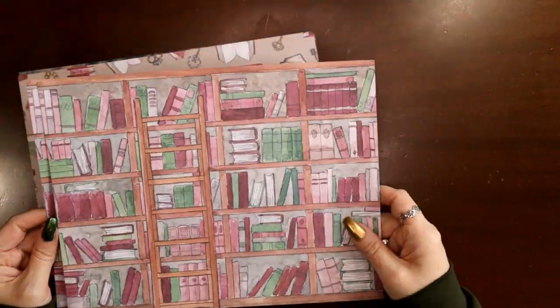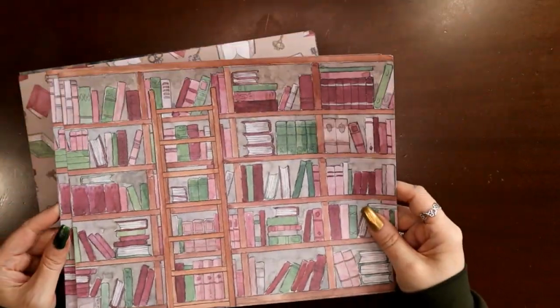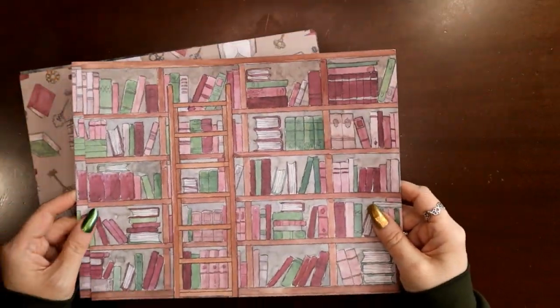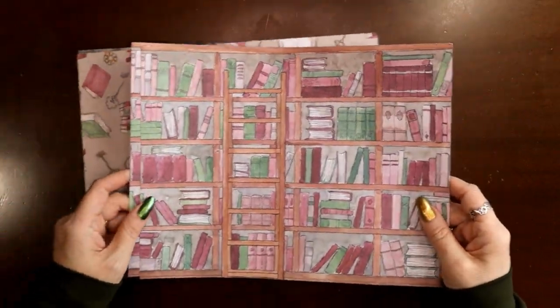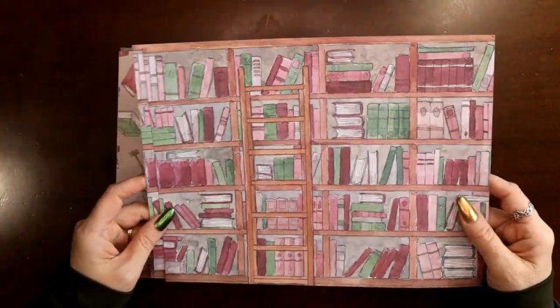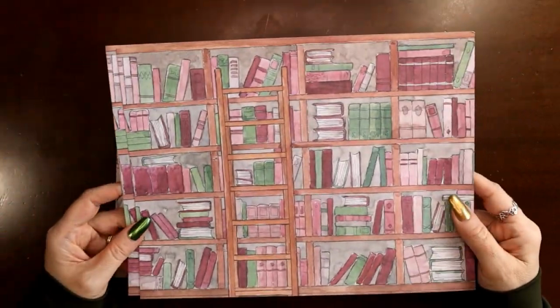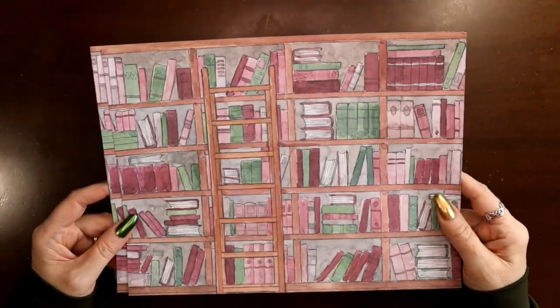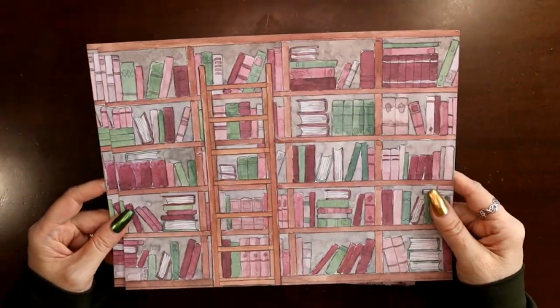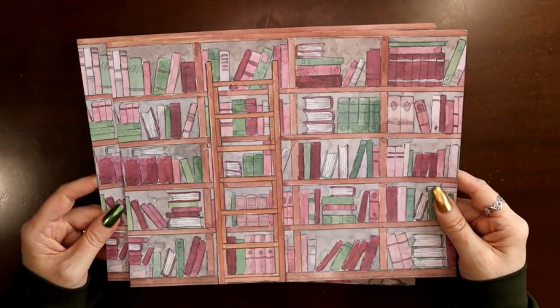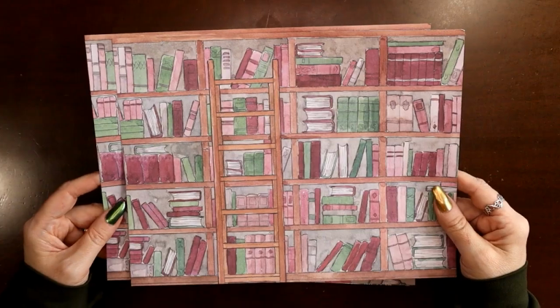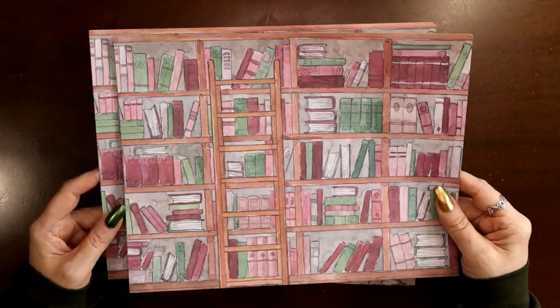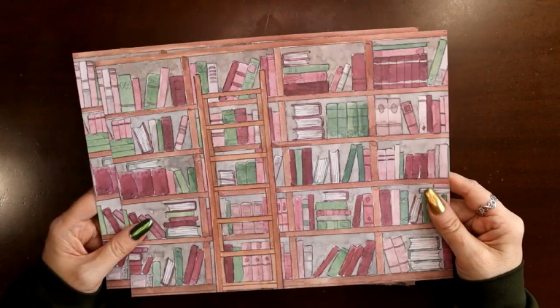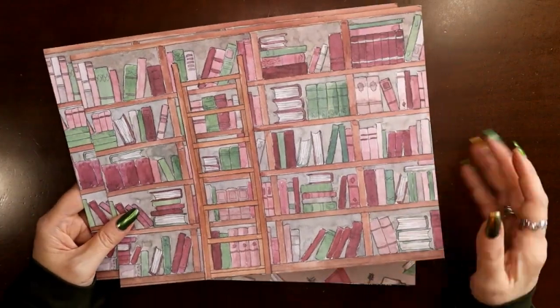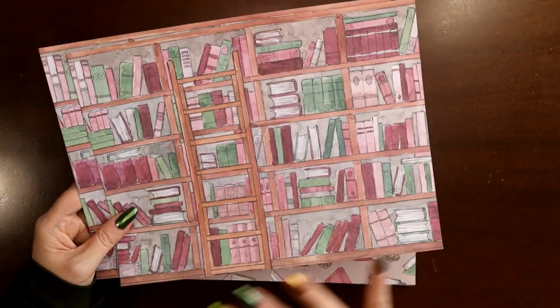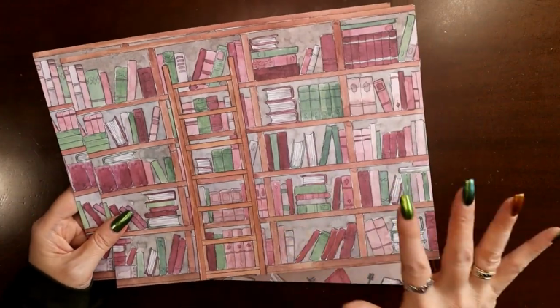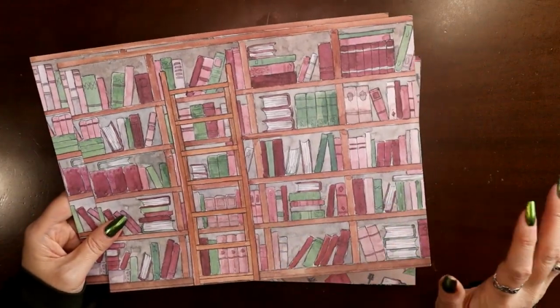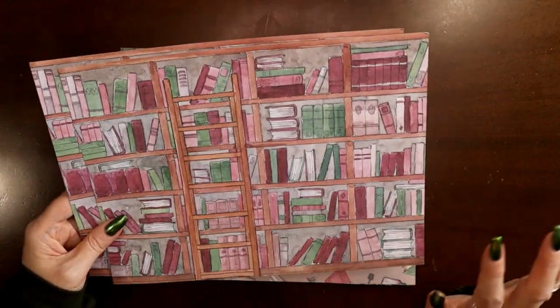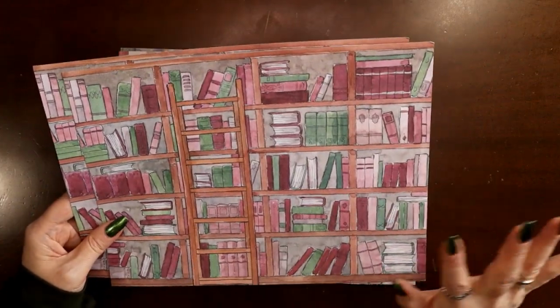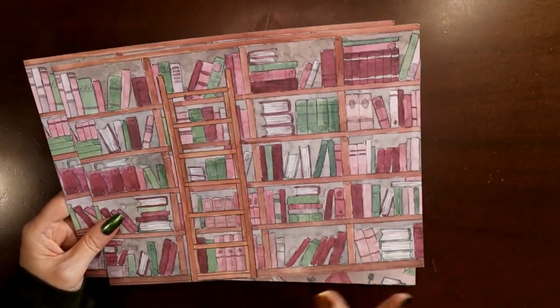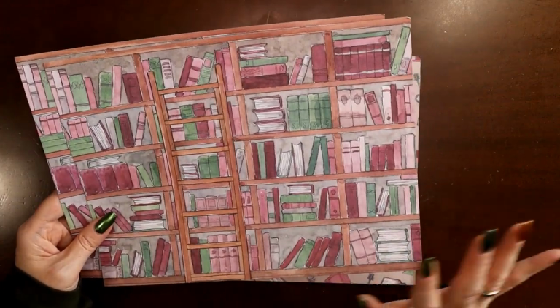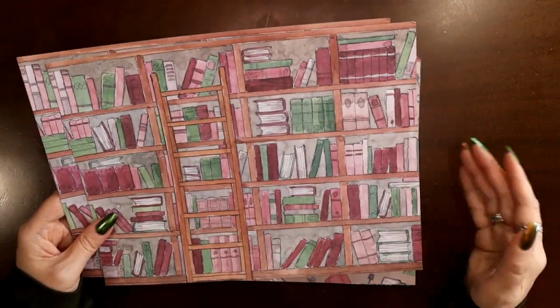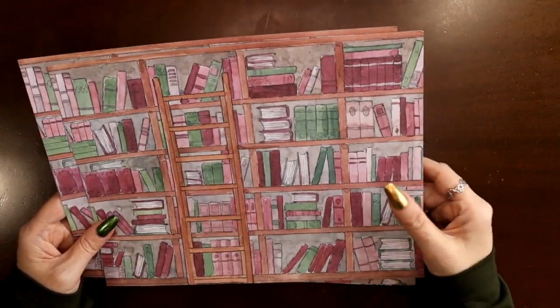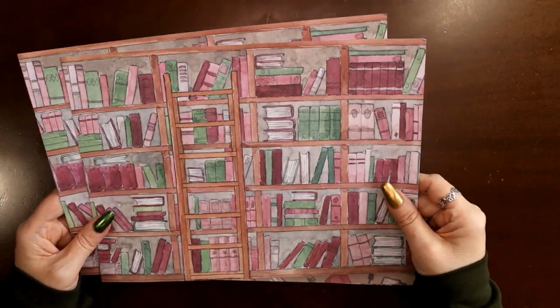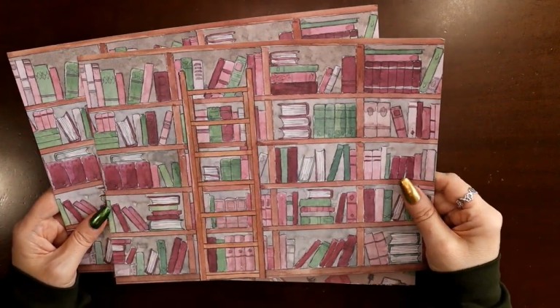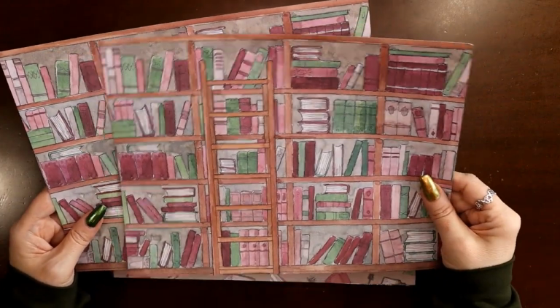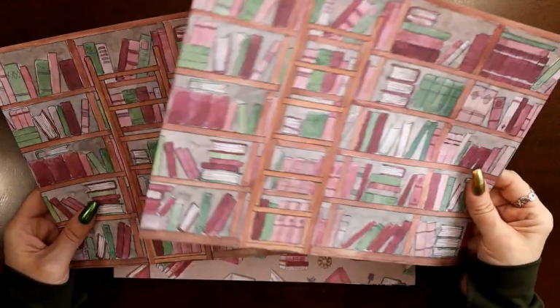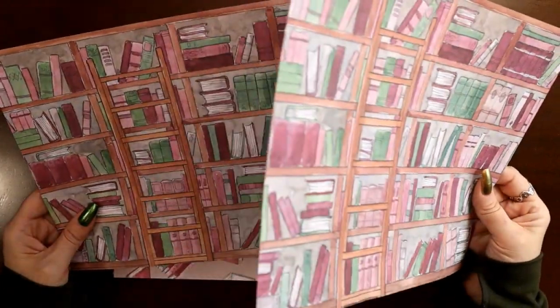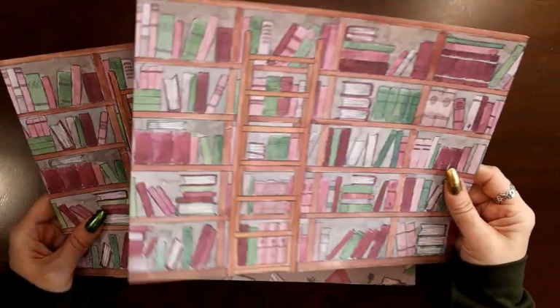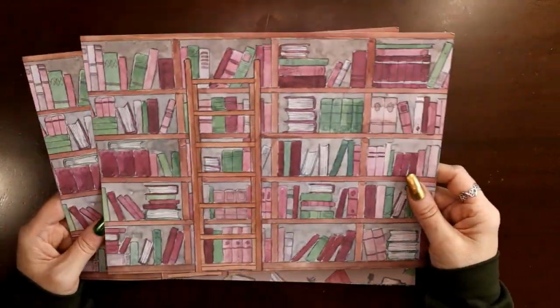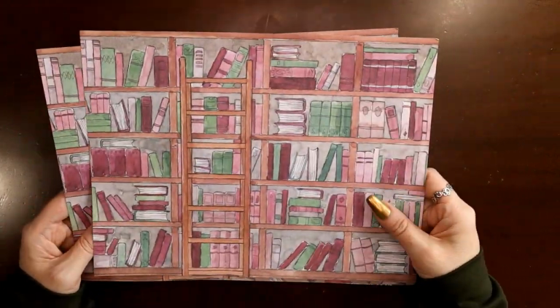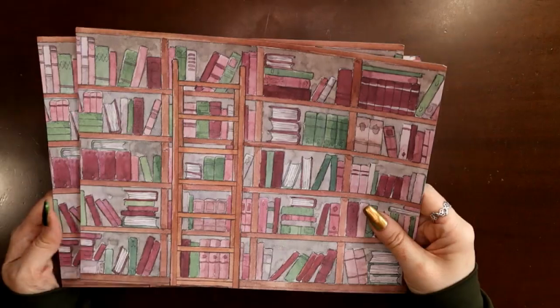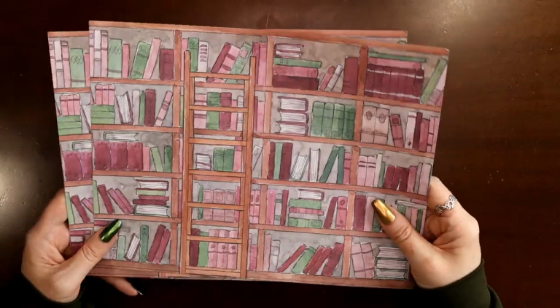That link will get you 10% off your first month's subscription and you must subscribe for two months, then you can start skipping or cancel if you don't like it. But the color saturation and the style of artwork — just to die for.